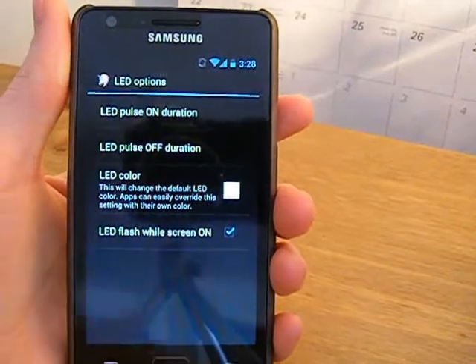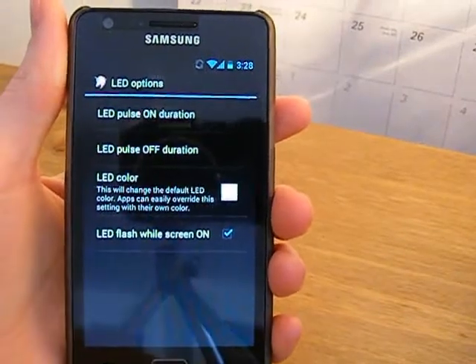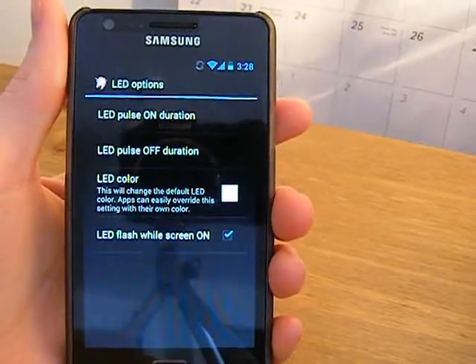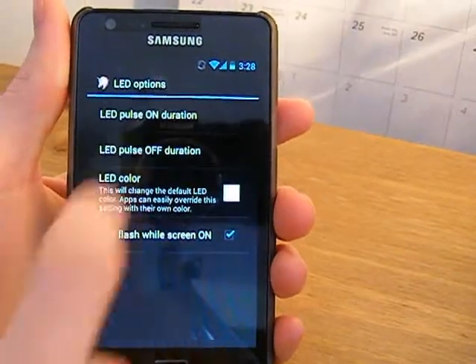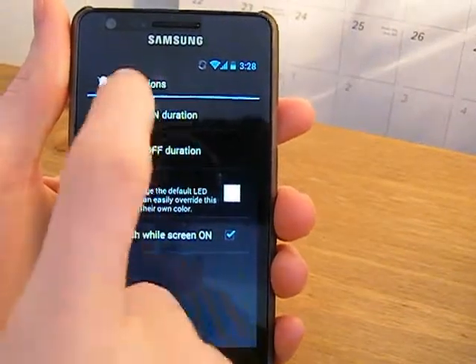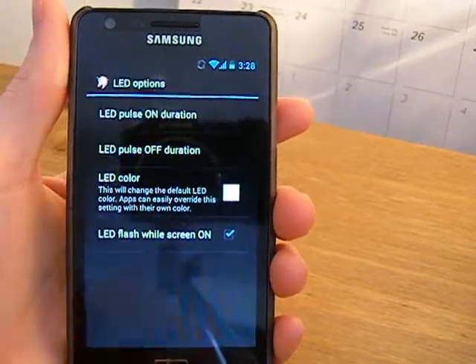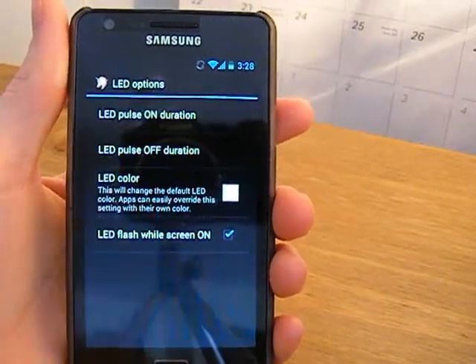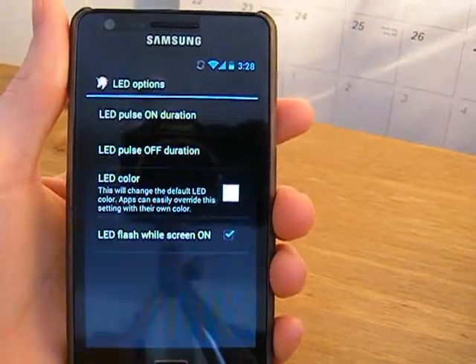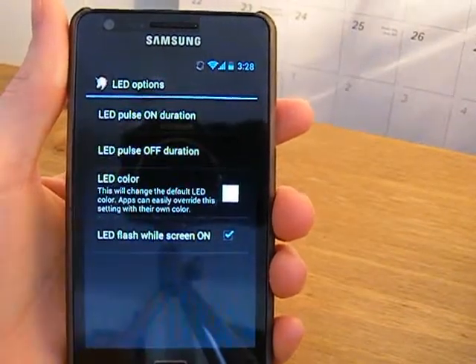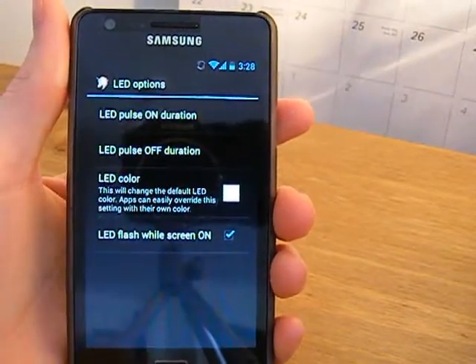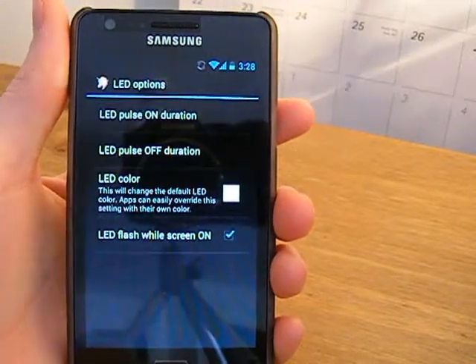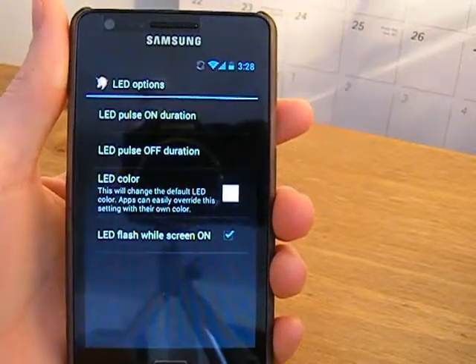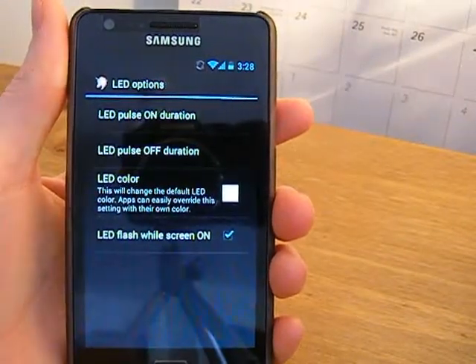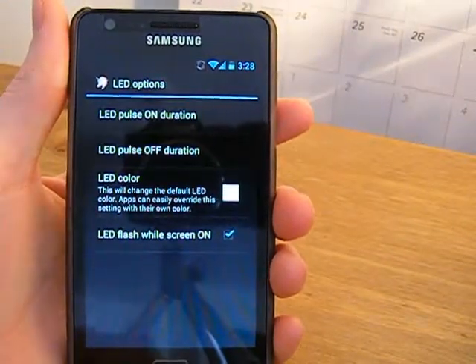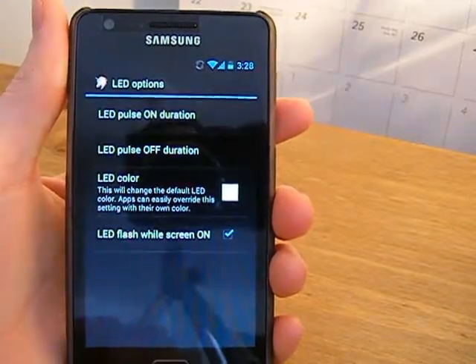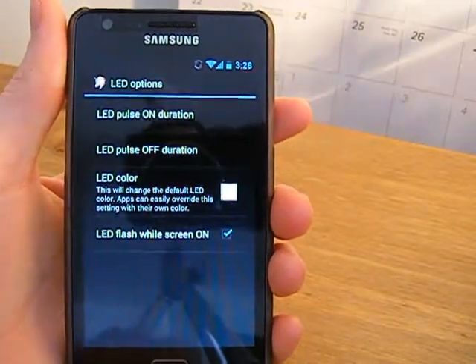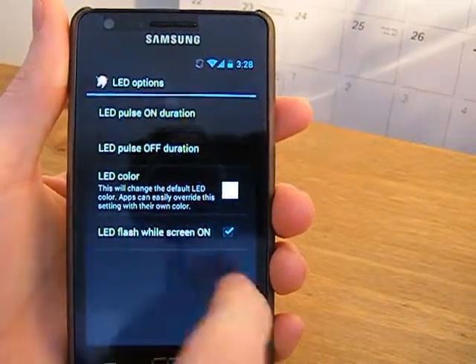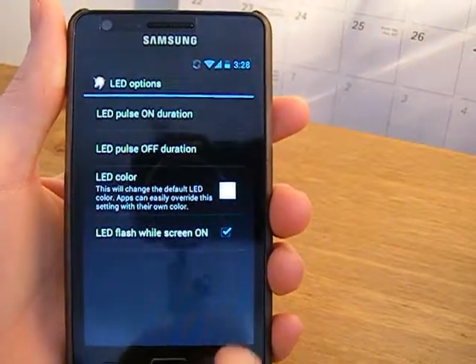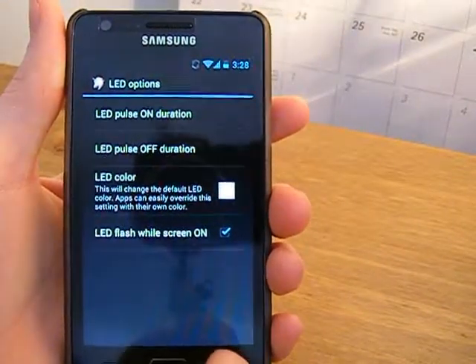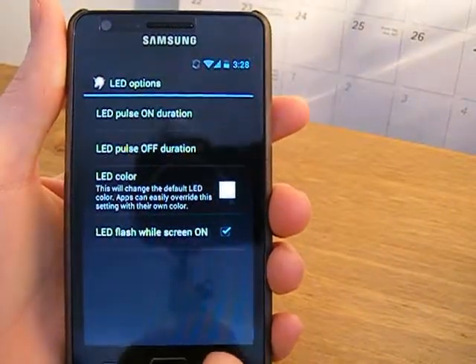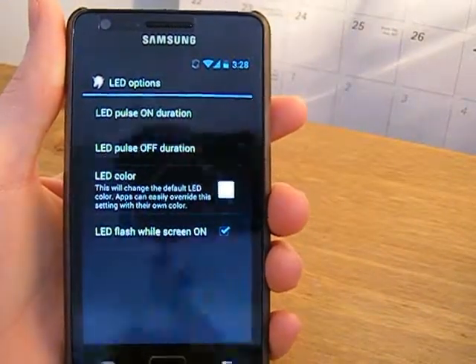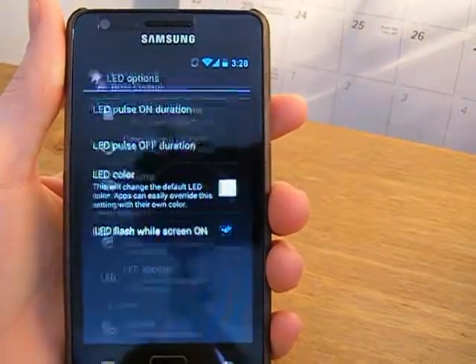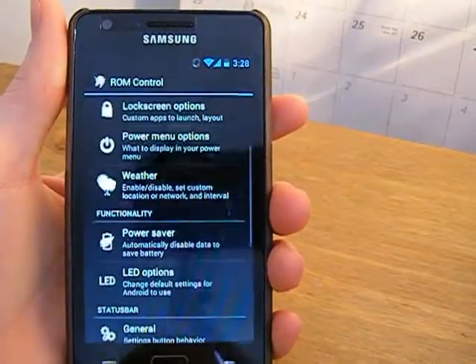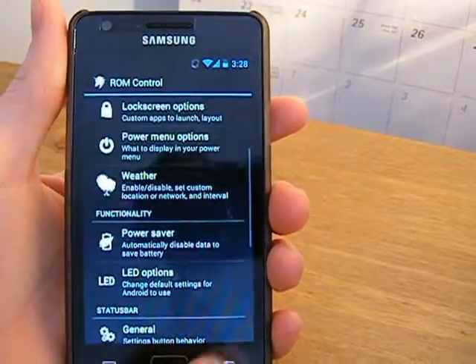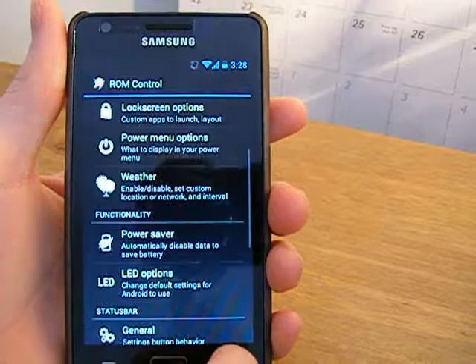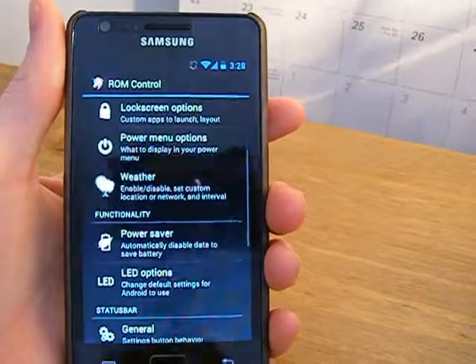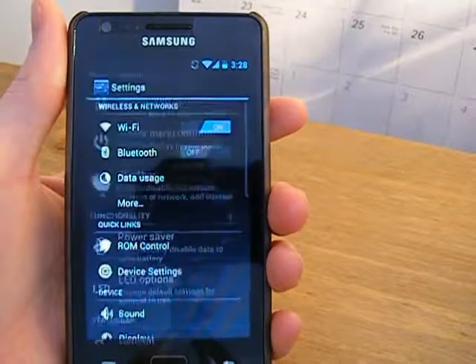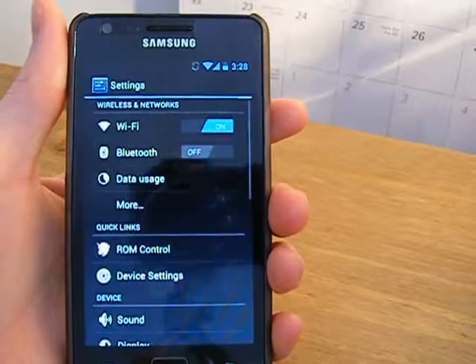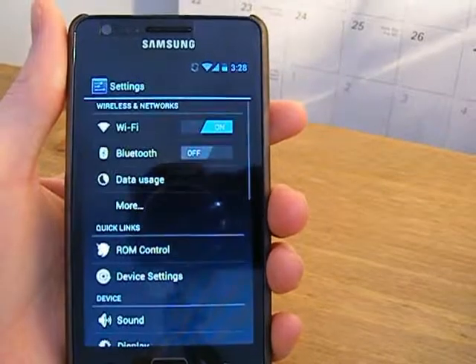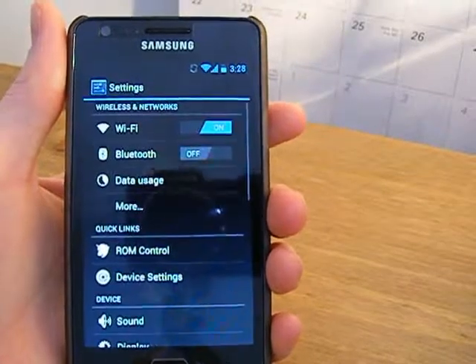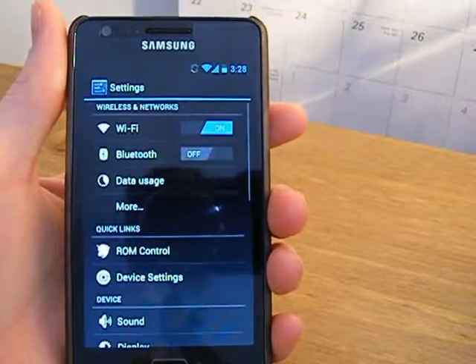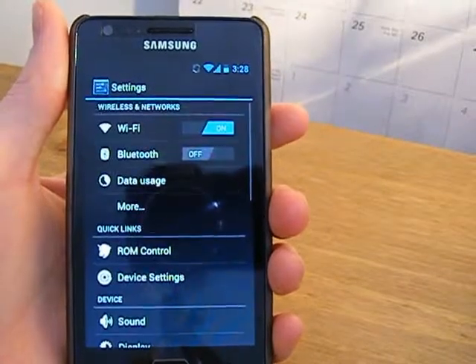Like I was saying, you can have LED pulse on, turn it off, and change the colour — that's one of the other new features.